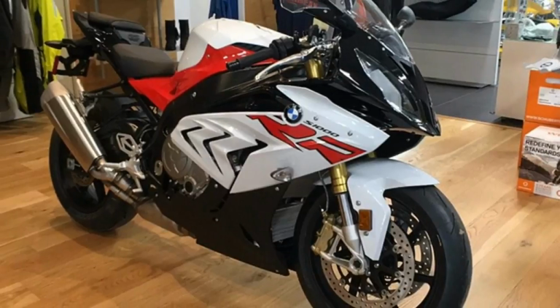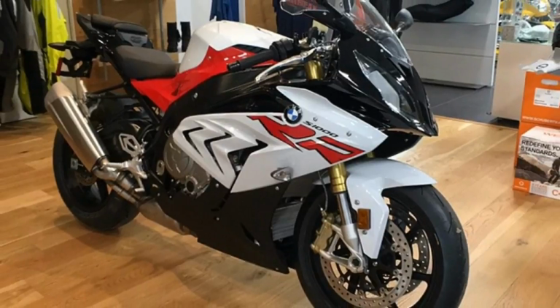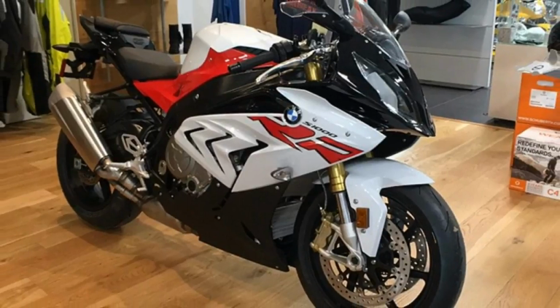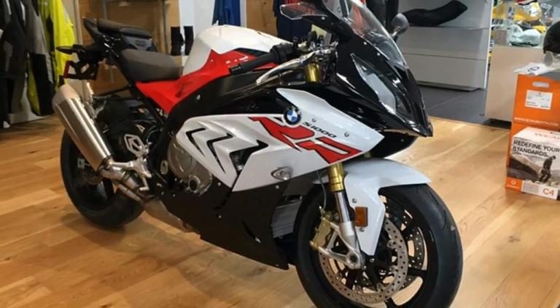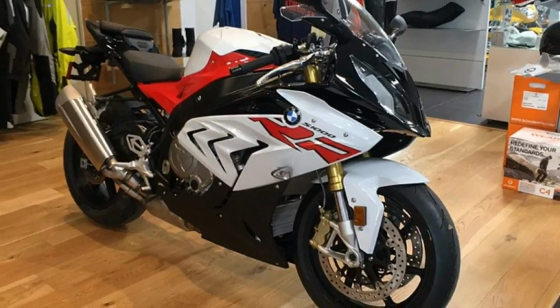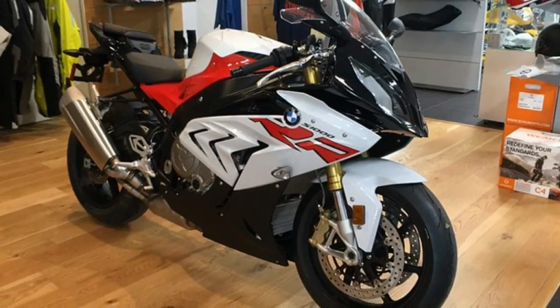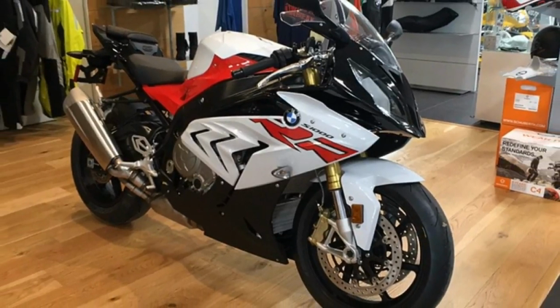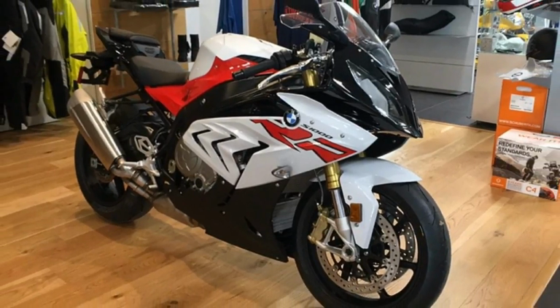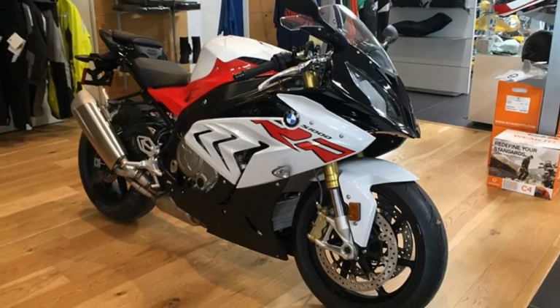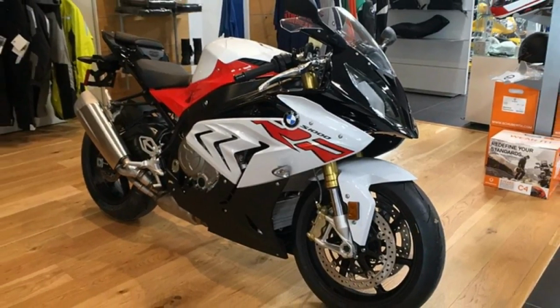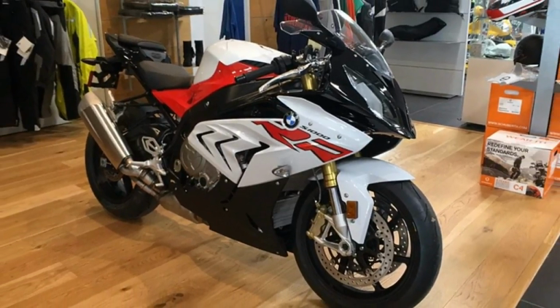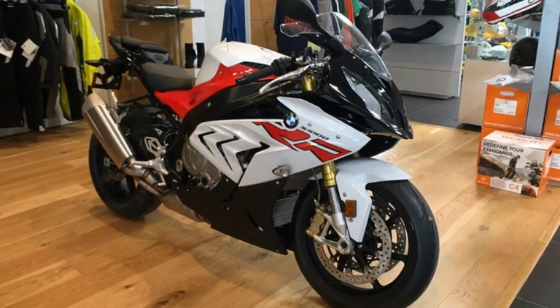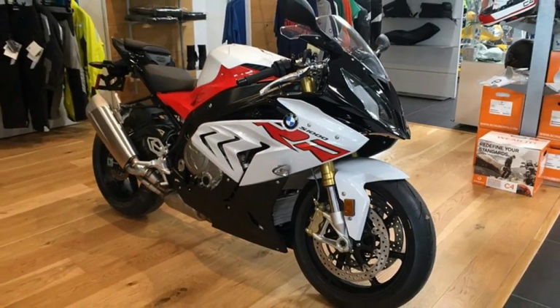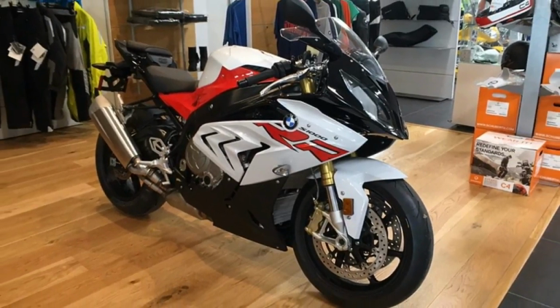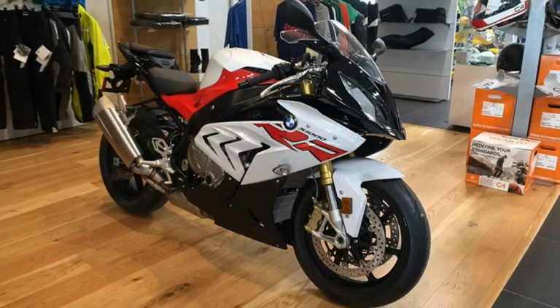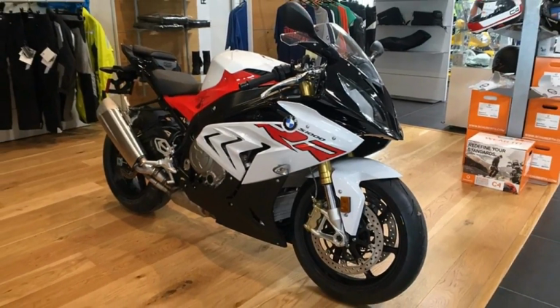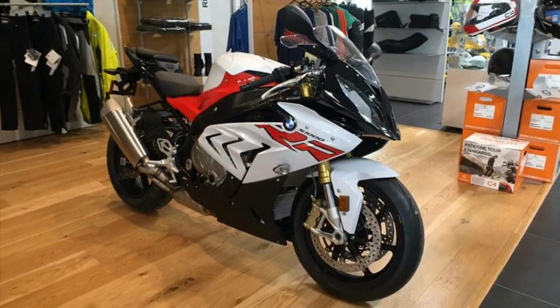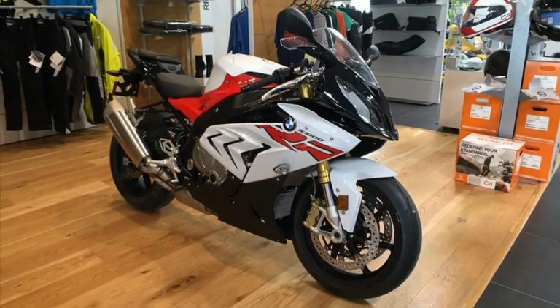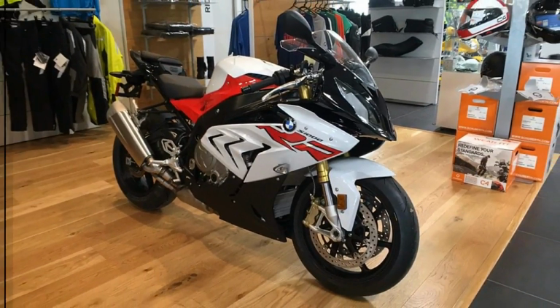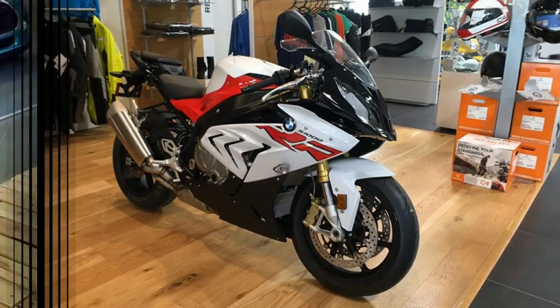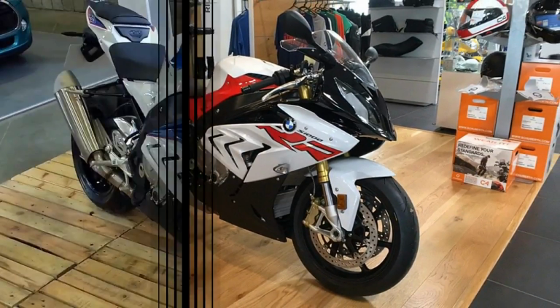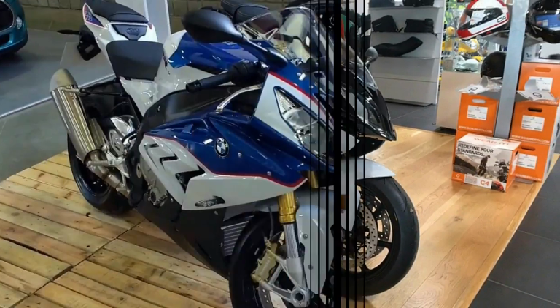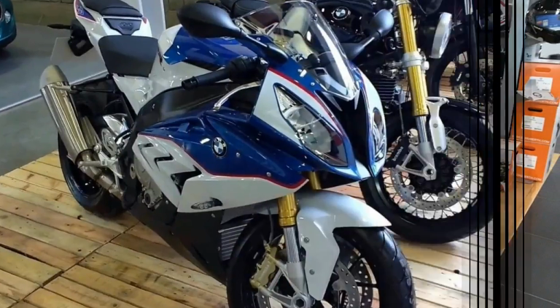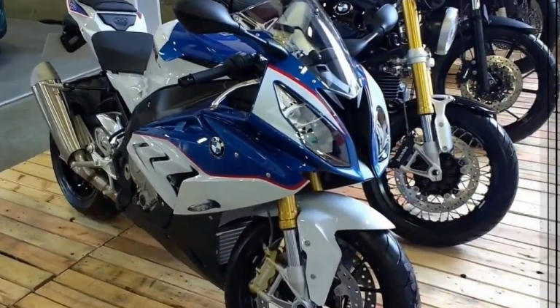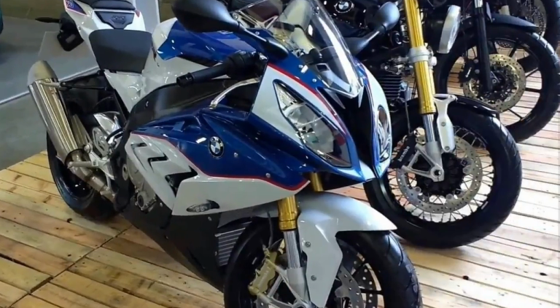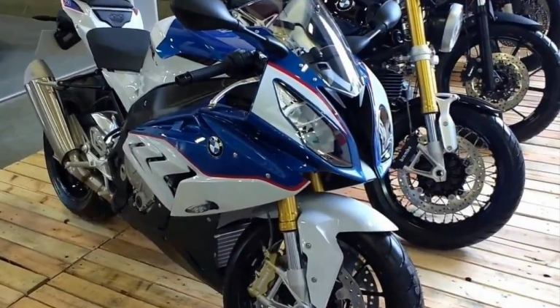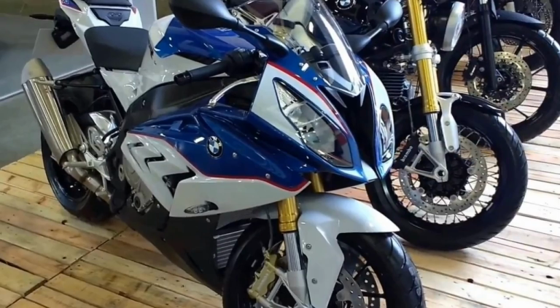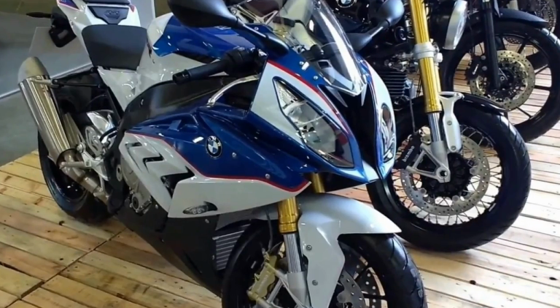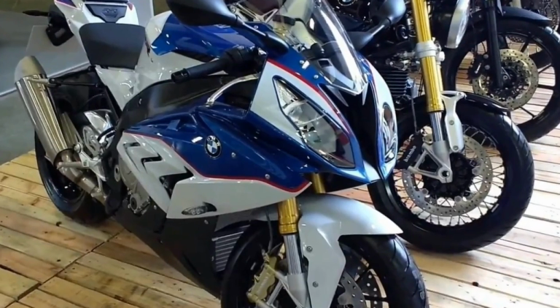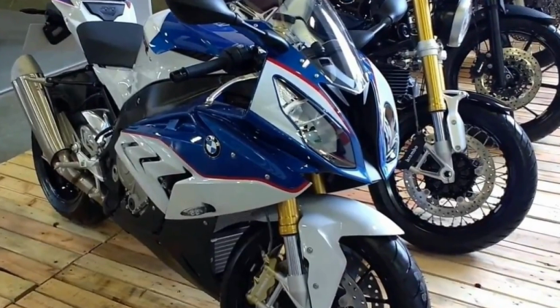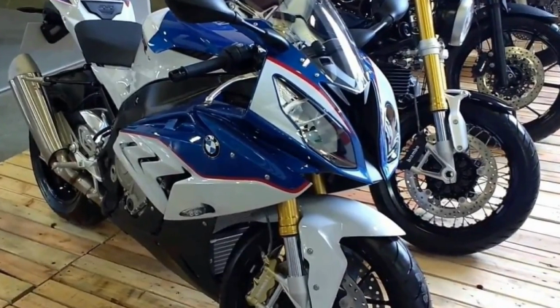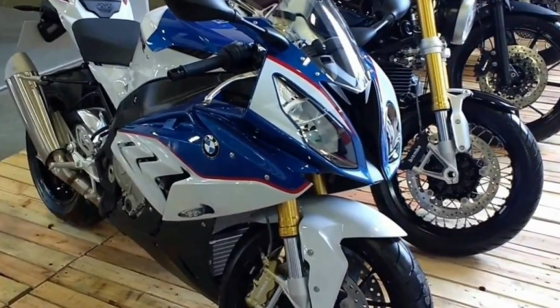The fact of the matter is, we think there are other and better superbikes on the market. At least for now.